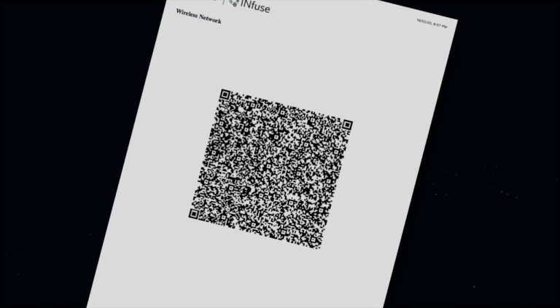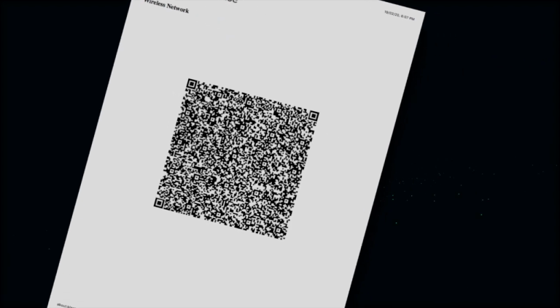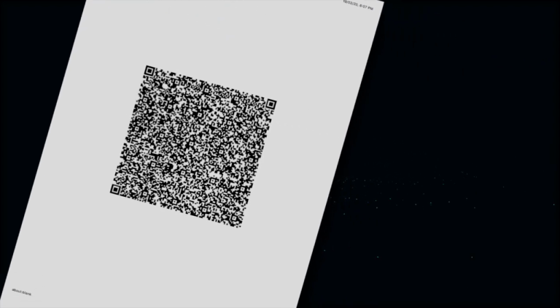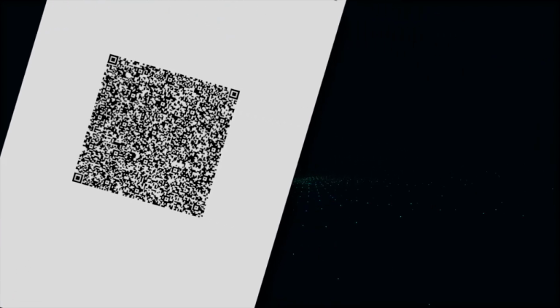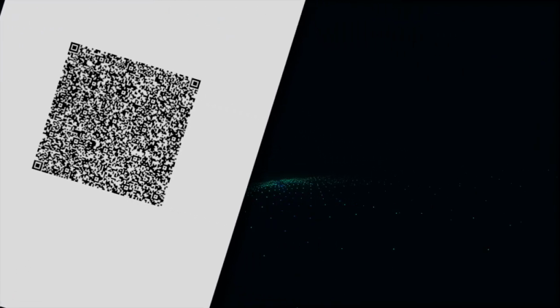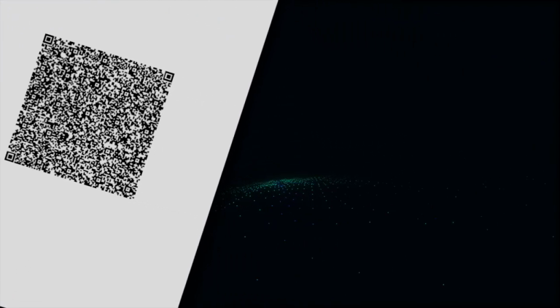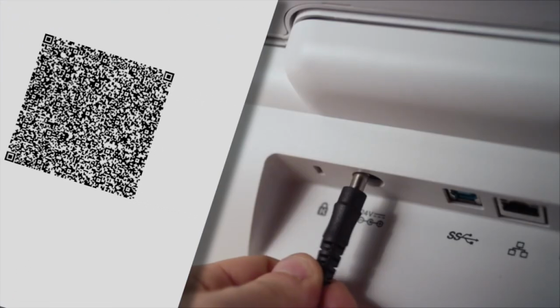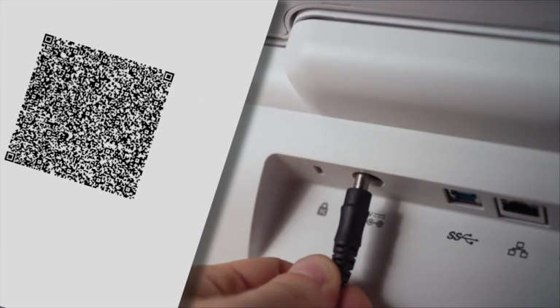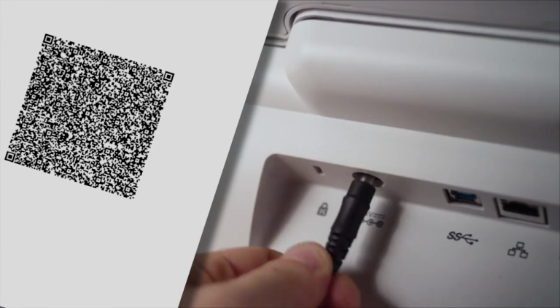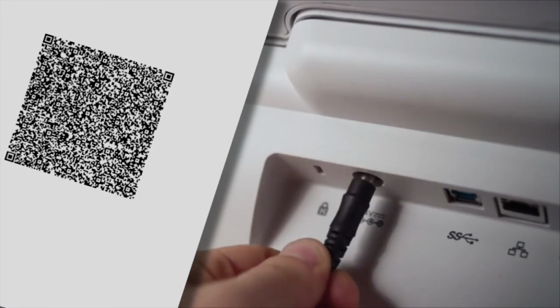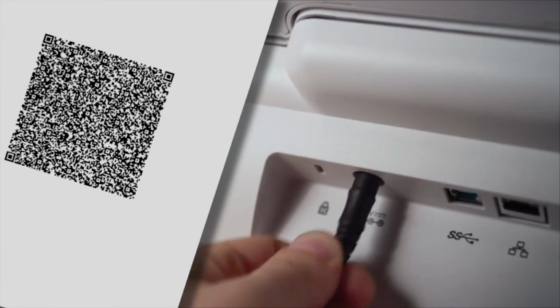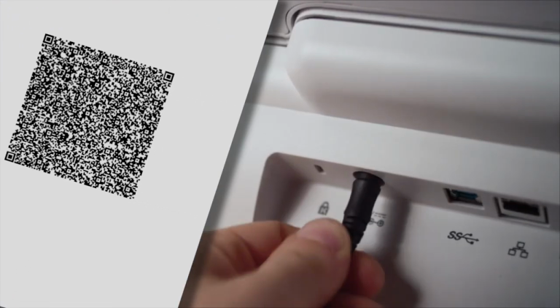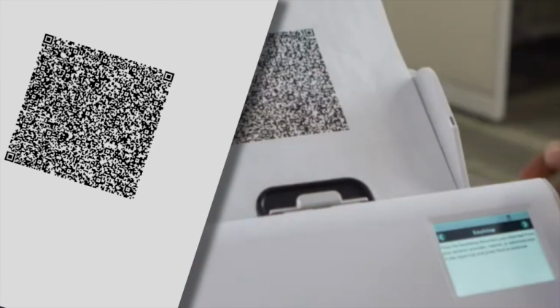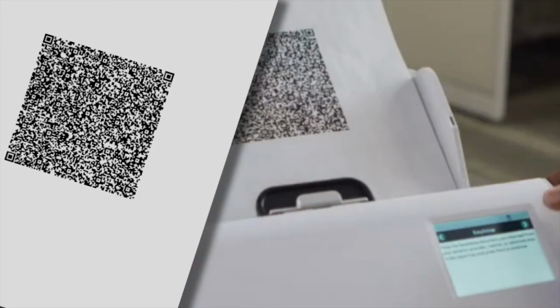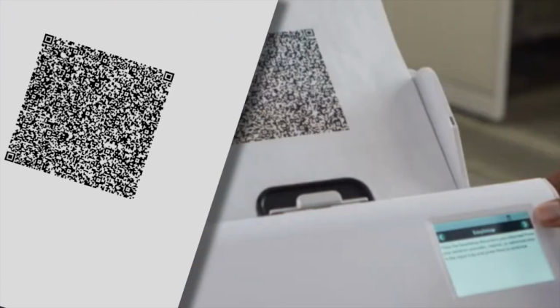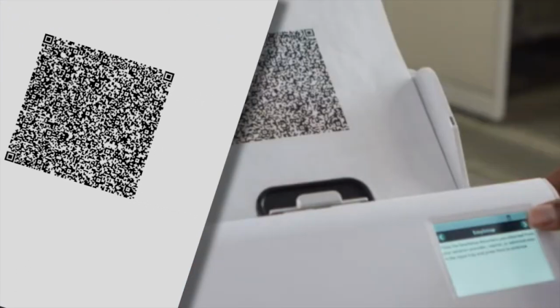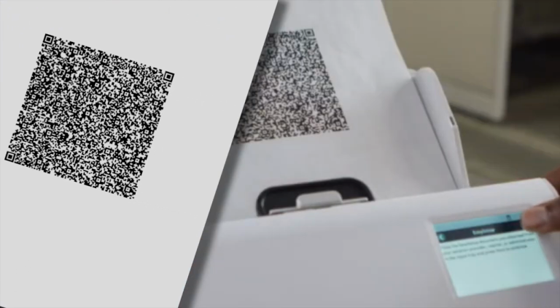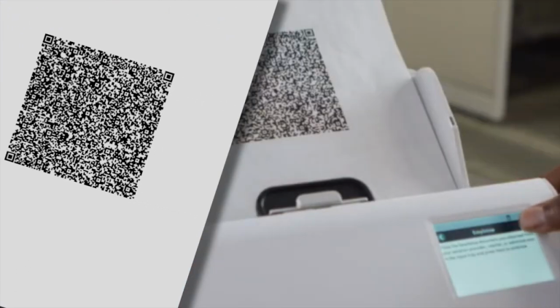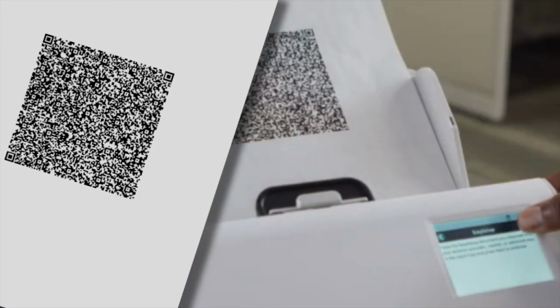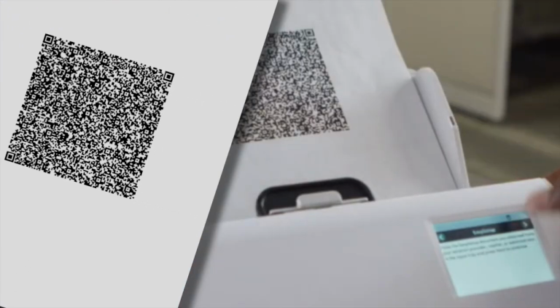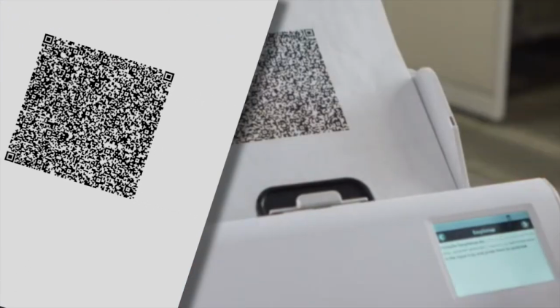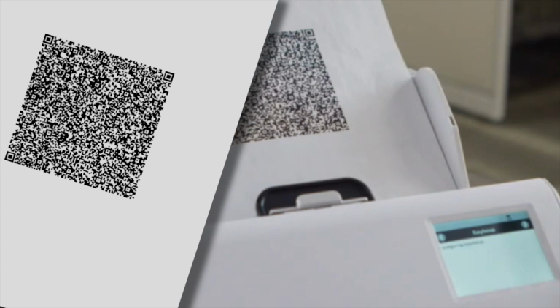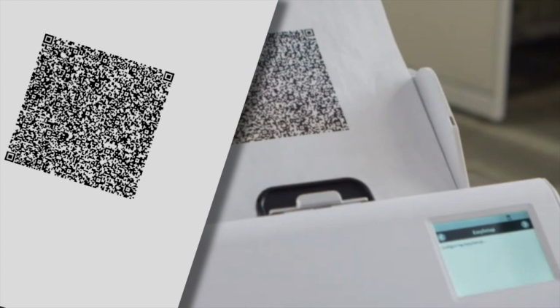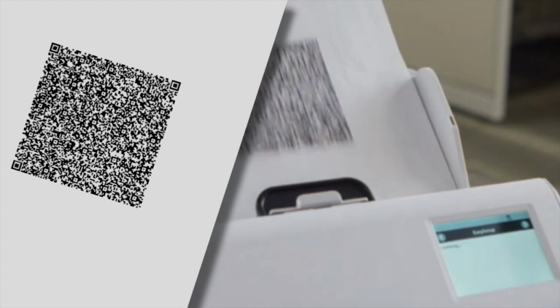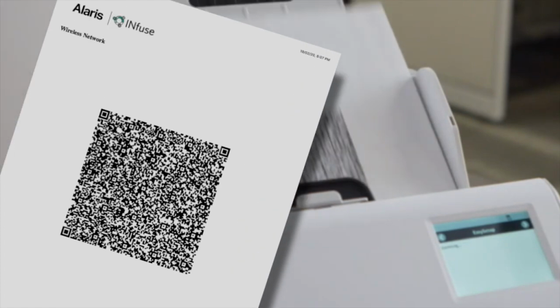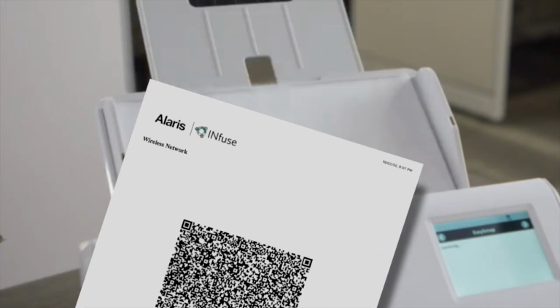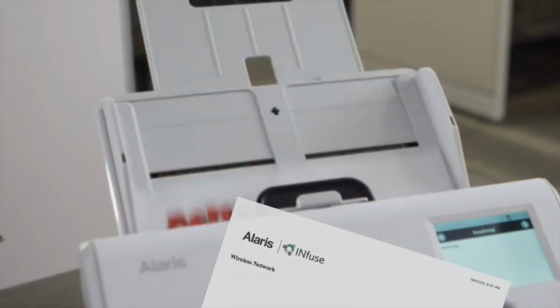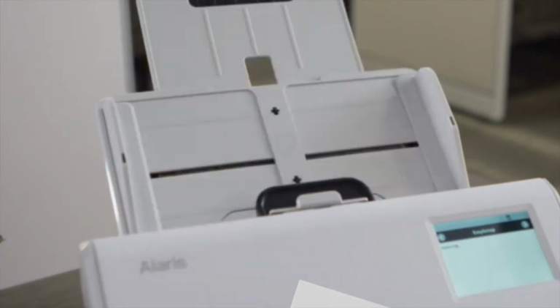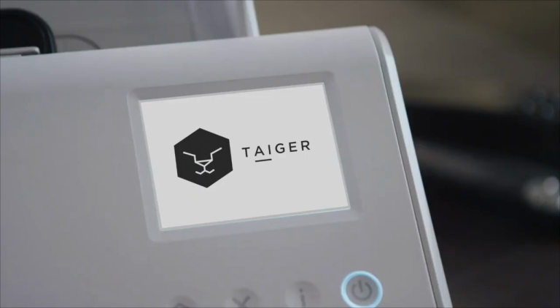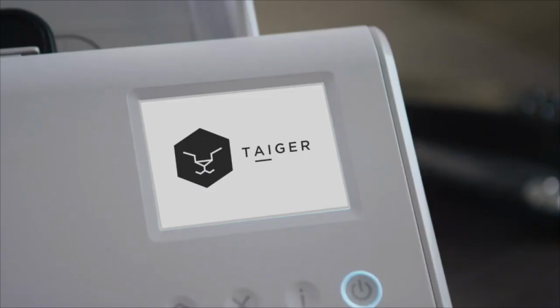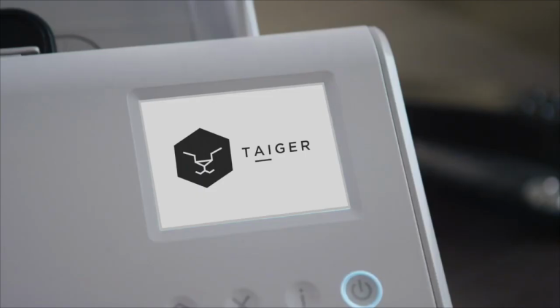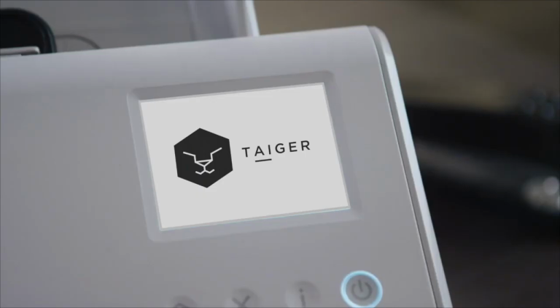The requirement for setup is only this piece of QR code document. All they need to do is plug in the cable and scan this piece of QR code, and voila, the device is fully set up.